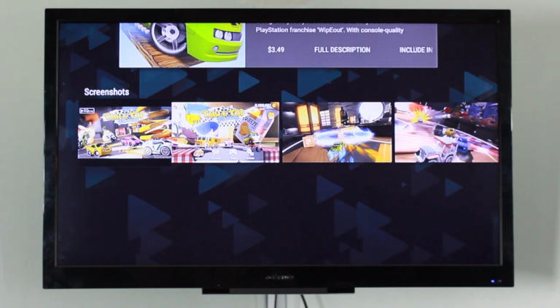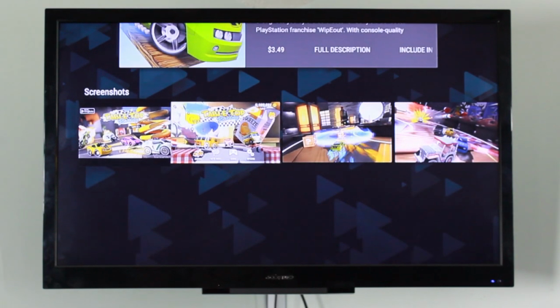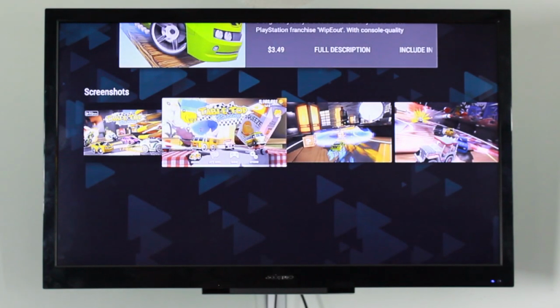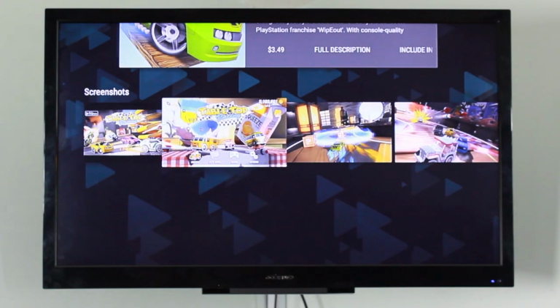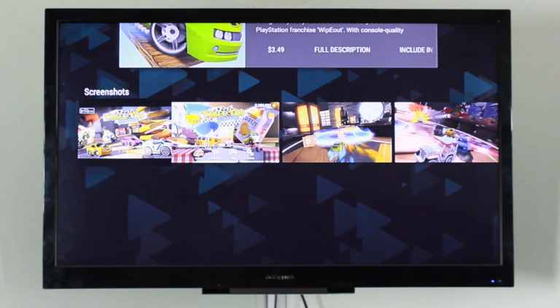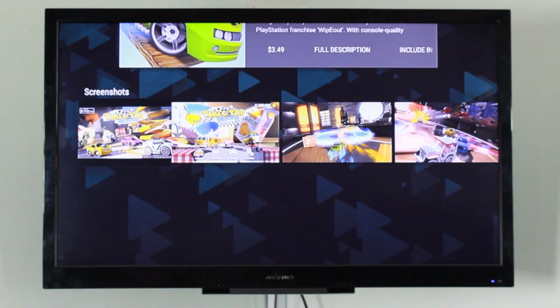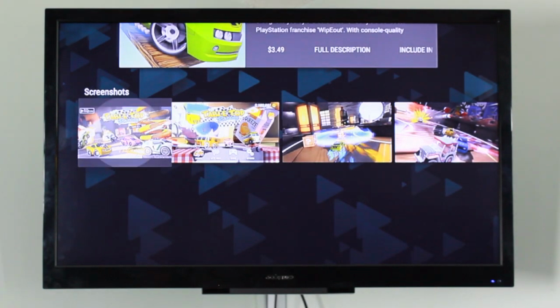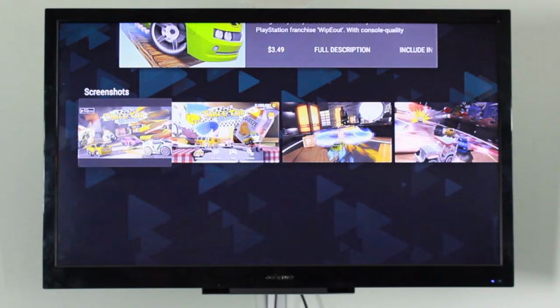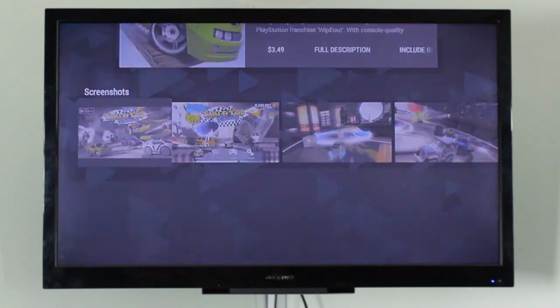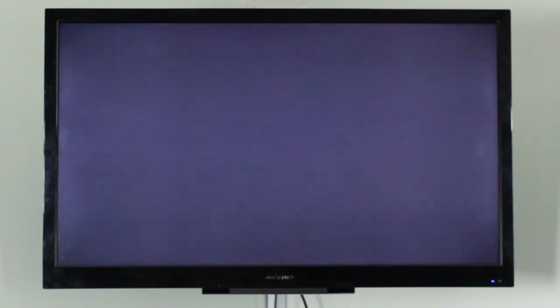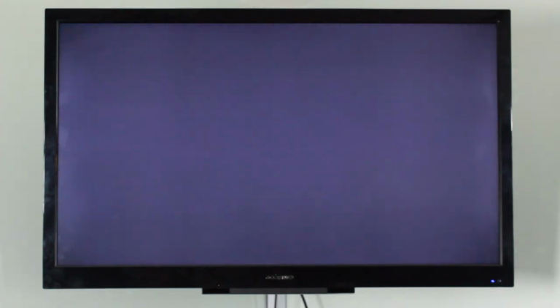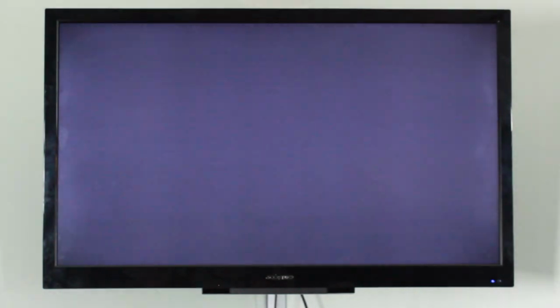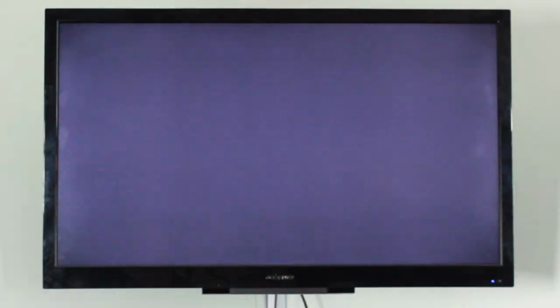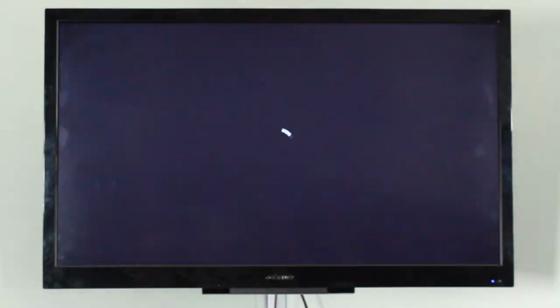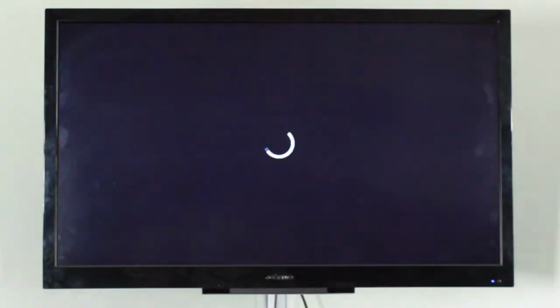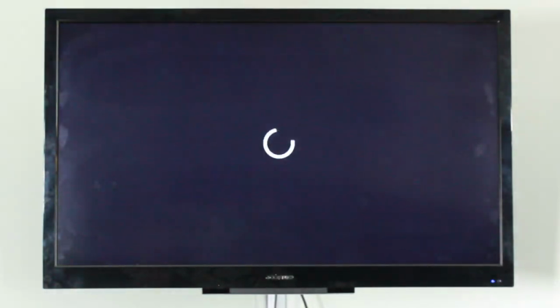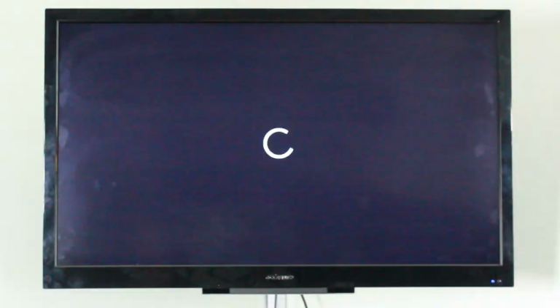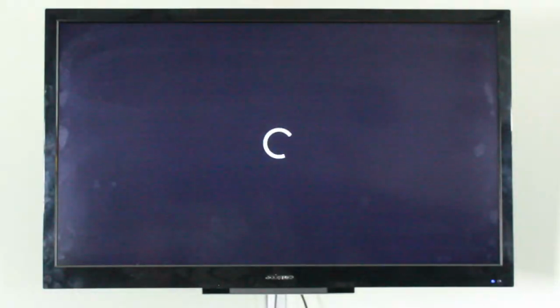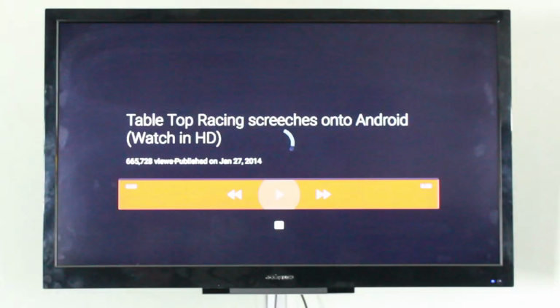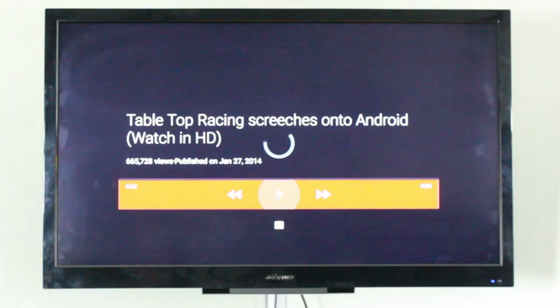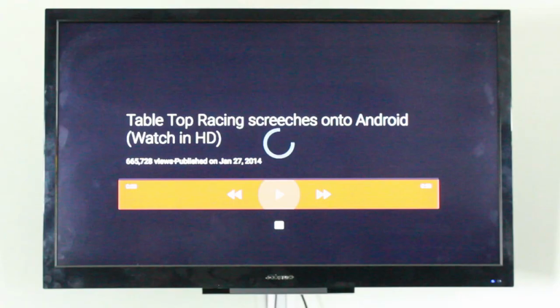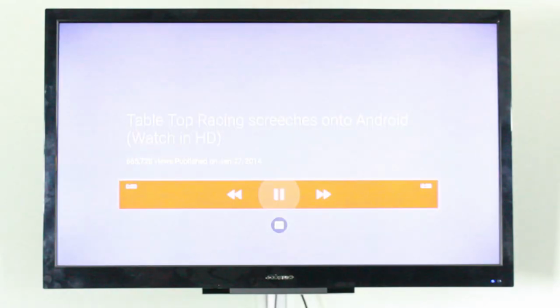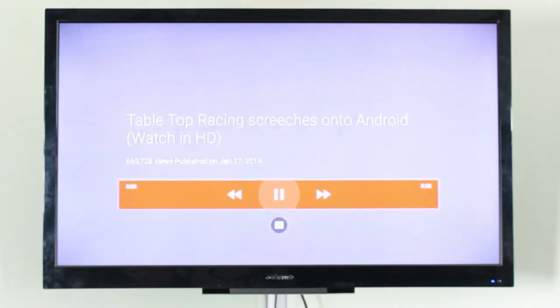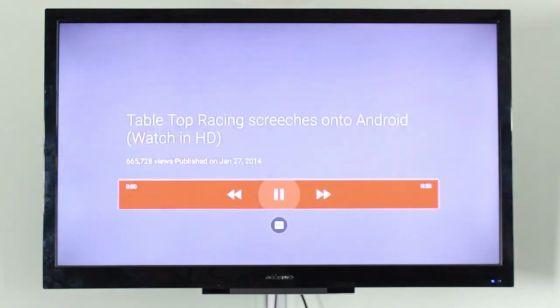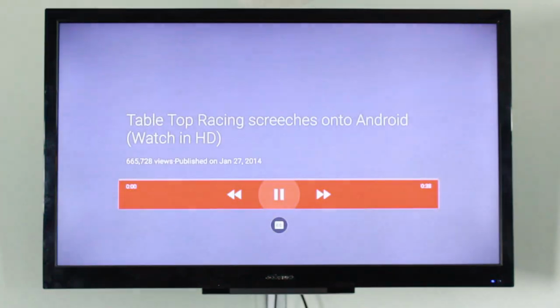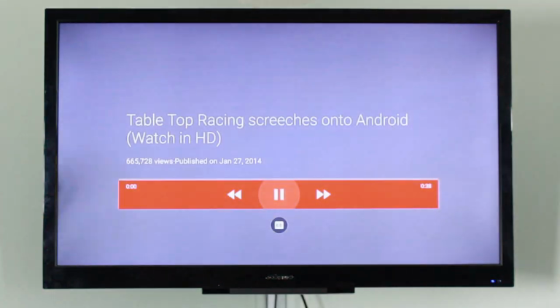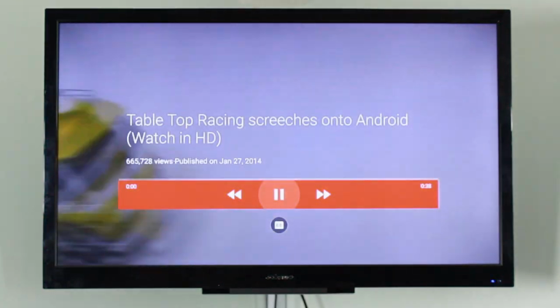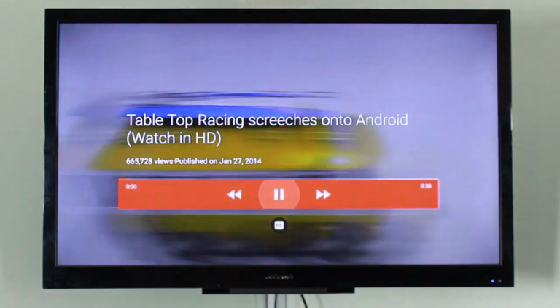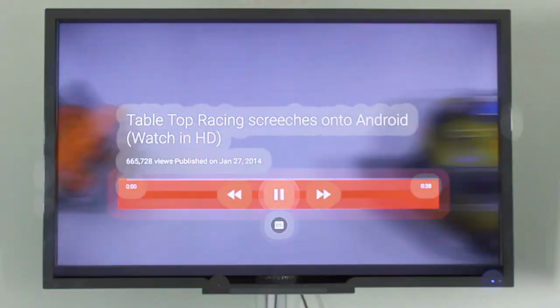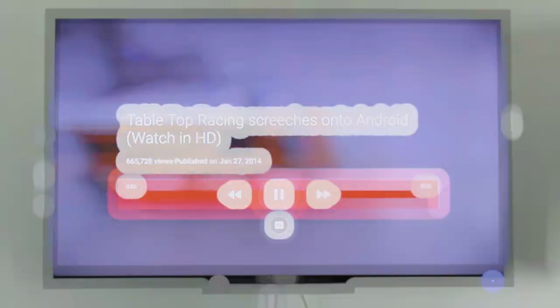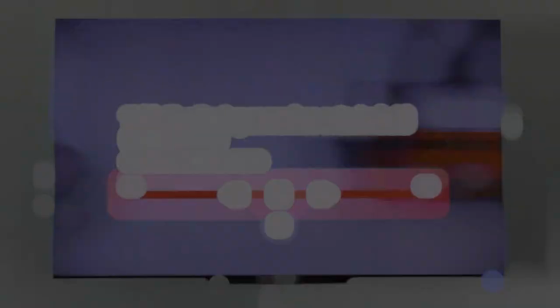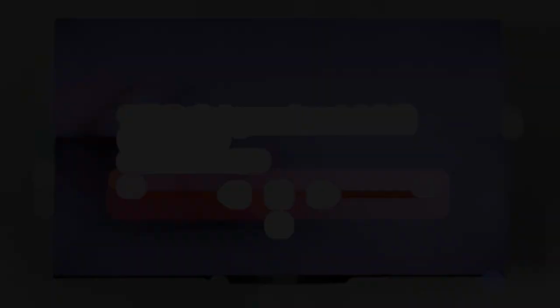We're going to give the Nexus Player a very thorough look and see if it's worth the $99. Be sure to give this video a like, subscribe for more, and we'll catch you guys in the next one.